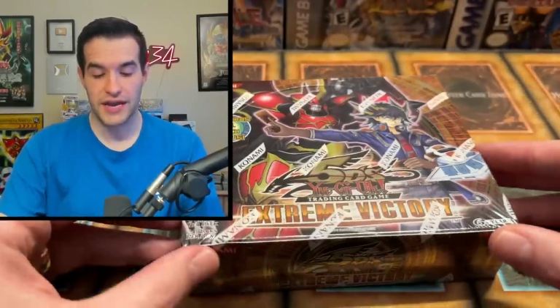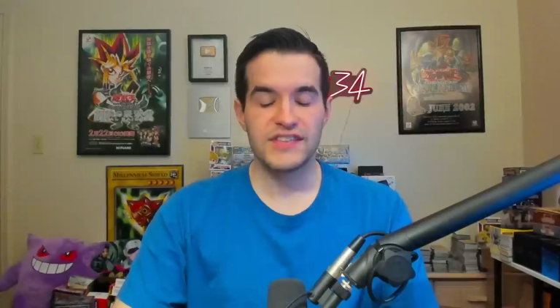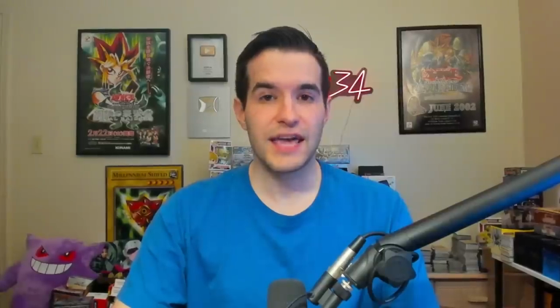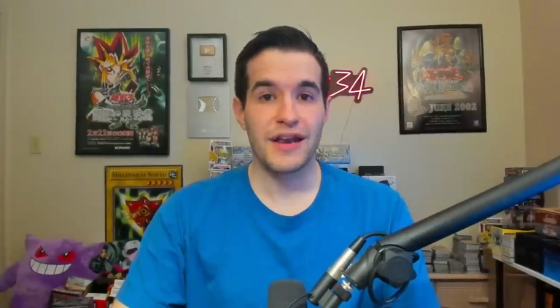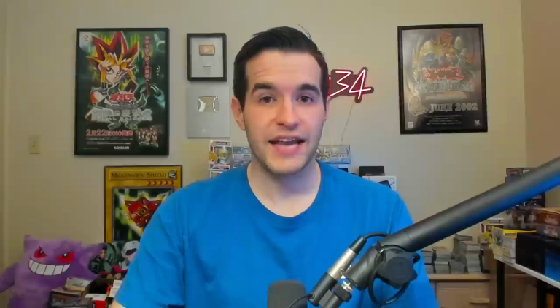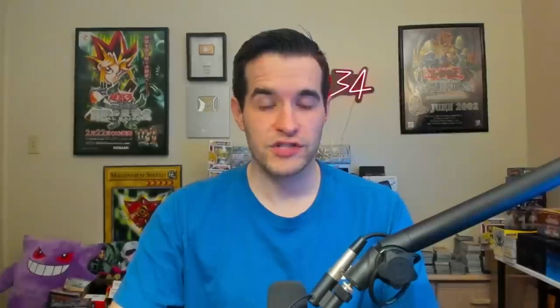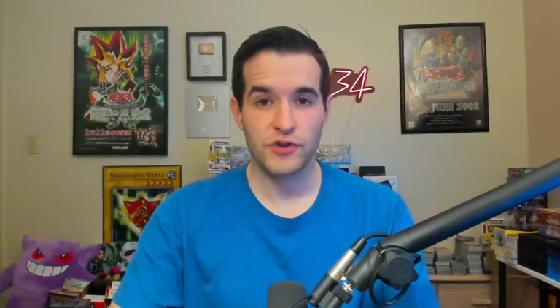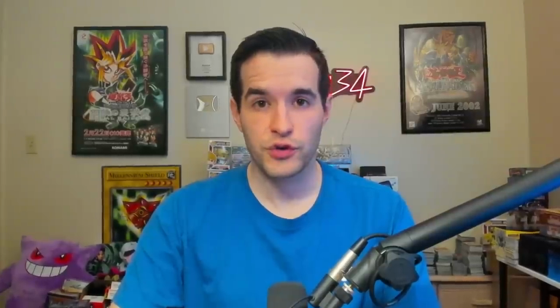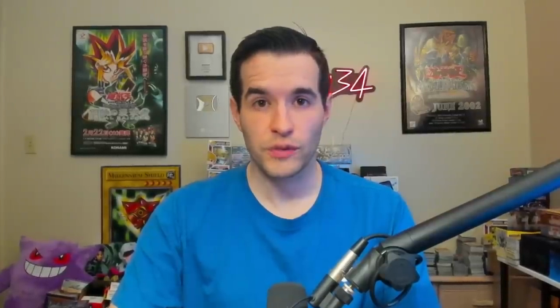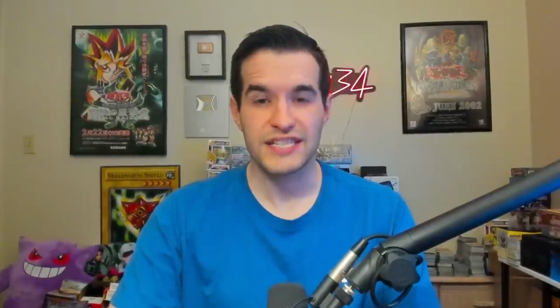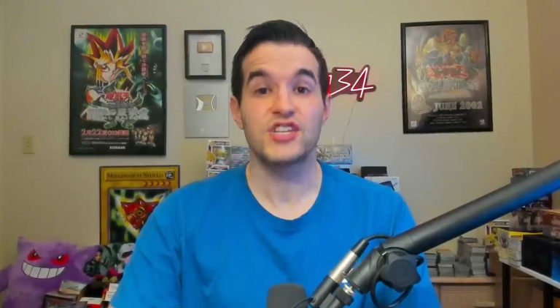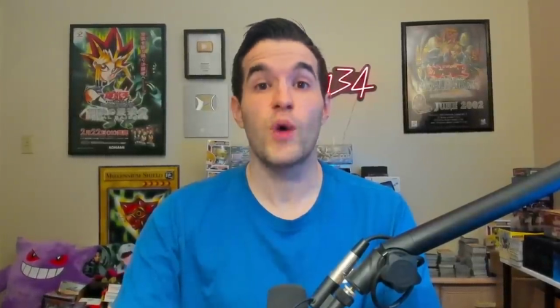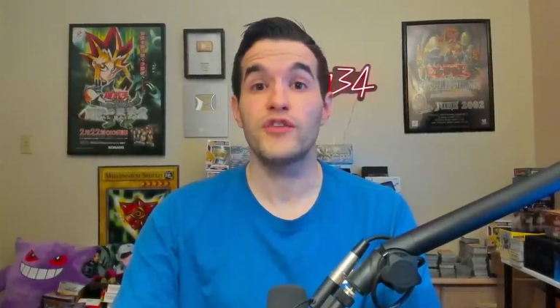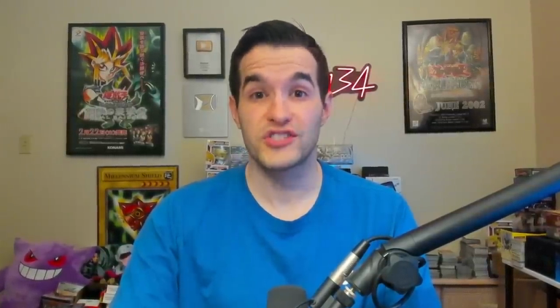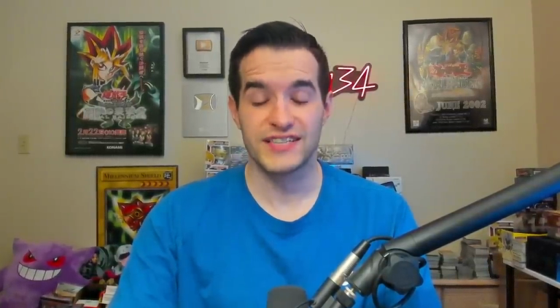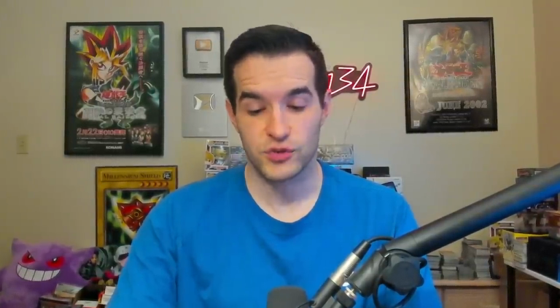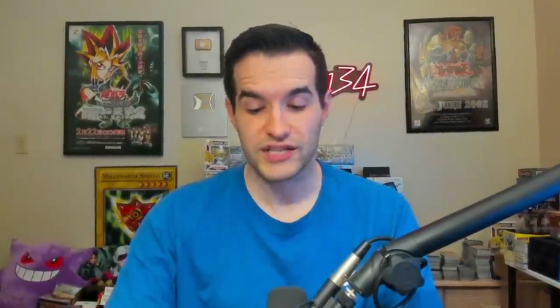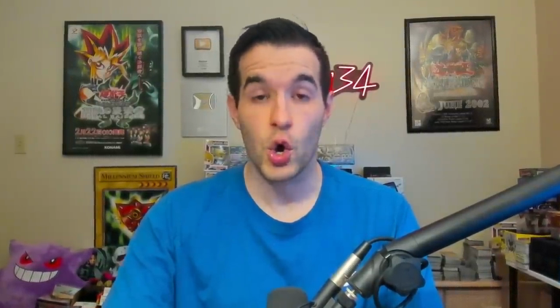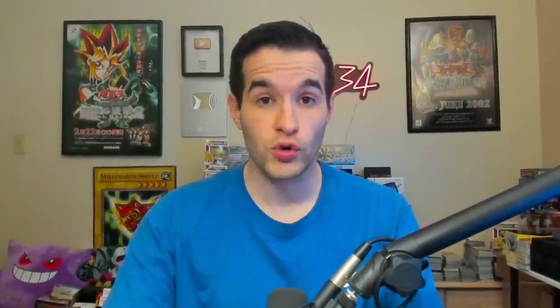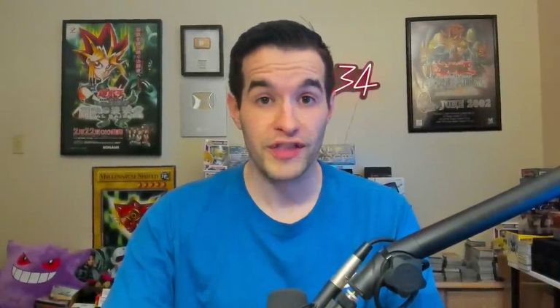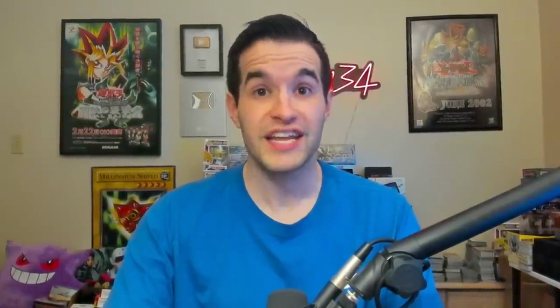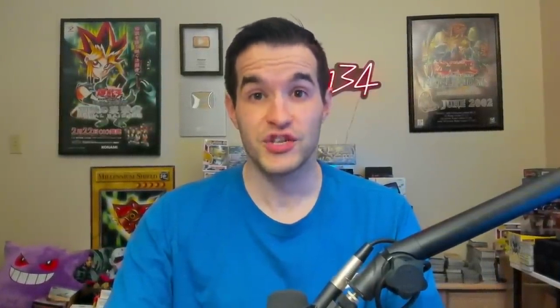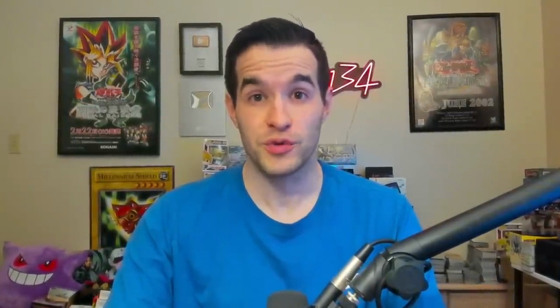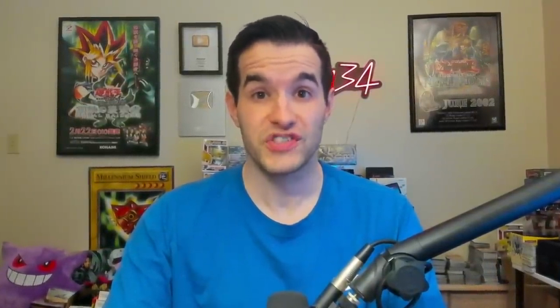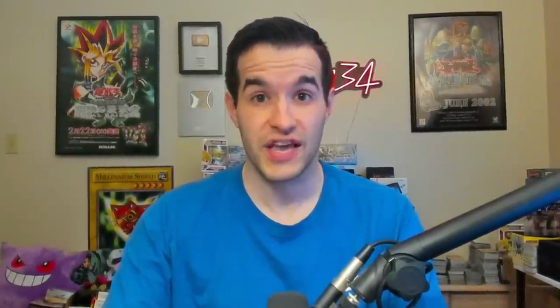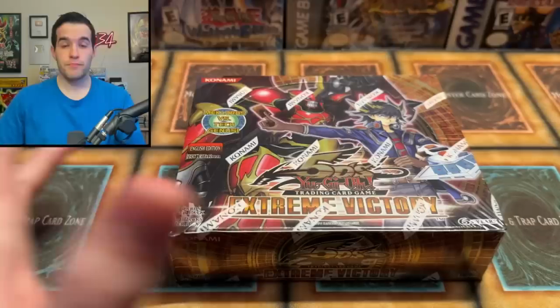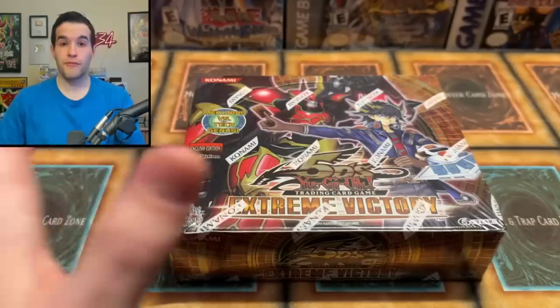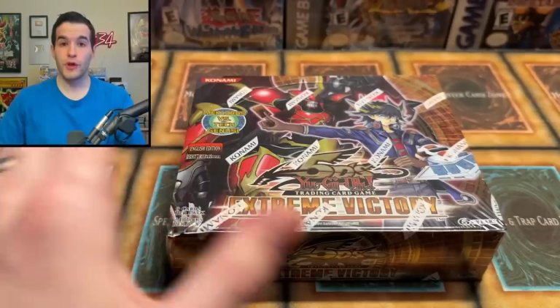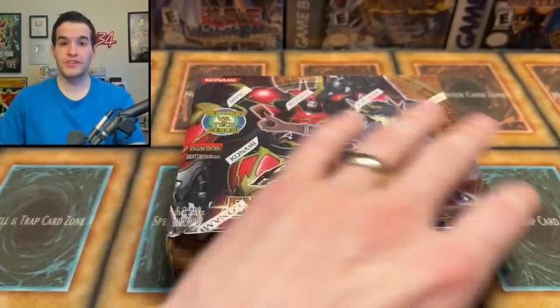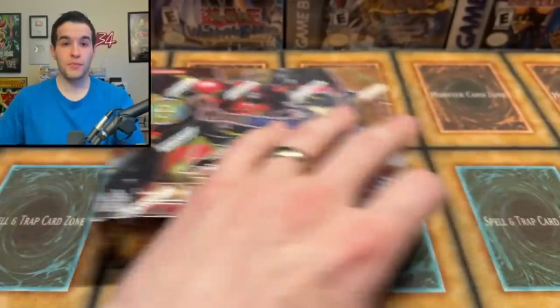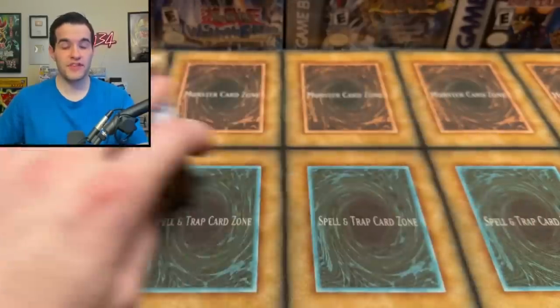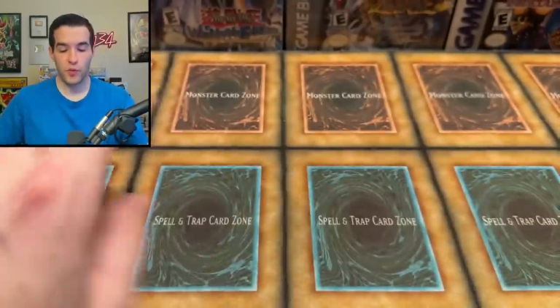This set came out nine years after Yu-Gi-Oh! released, and it's been 12 years since then, so it's actually older than it is new, which is insane. But before we open this up, we have a giveaway.